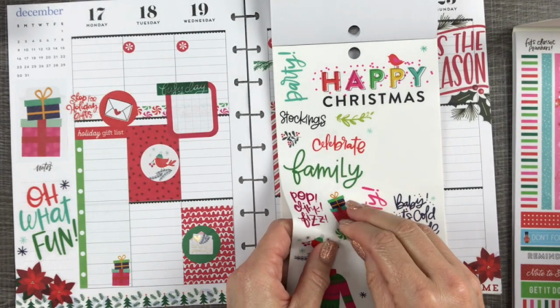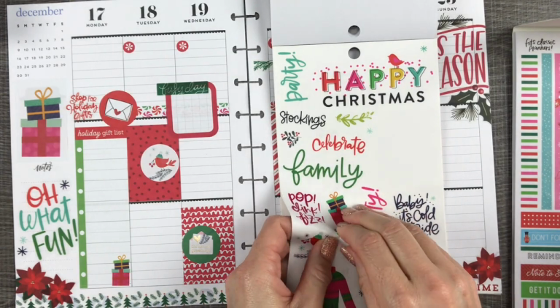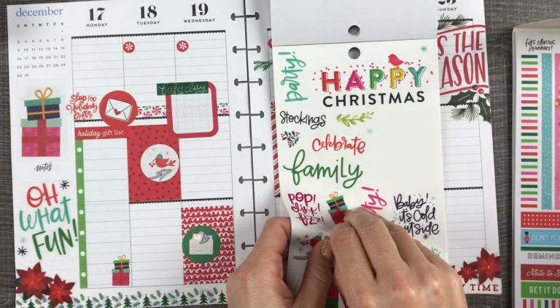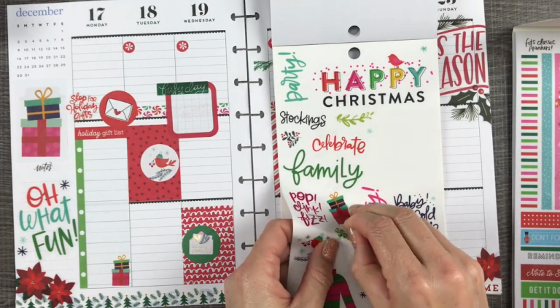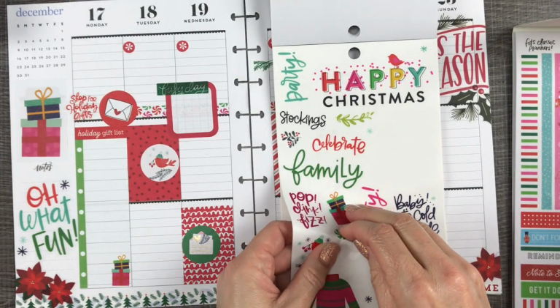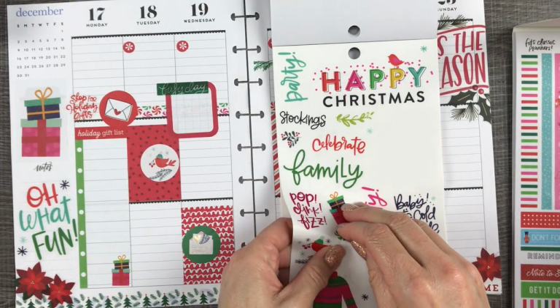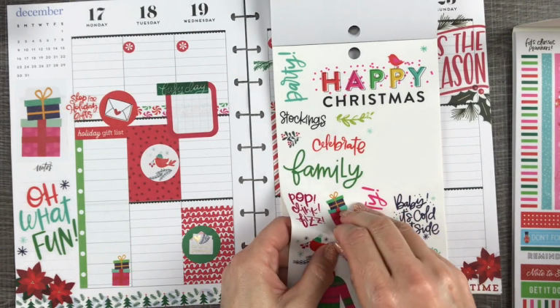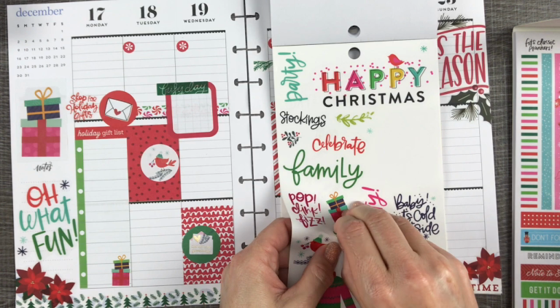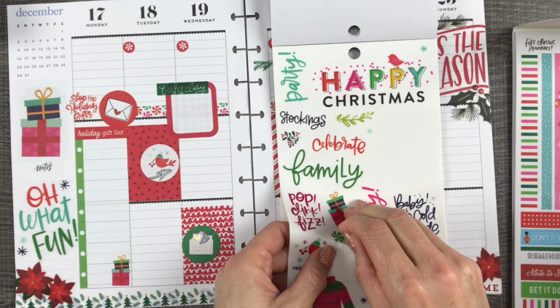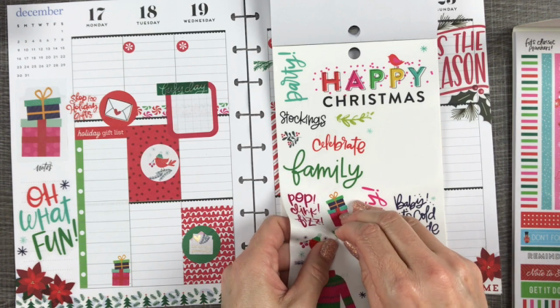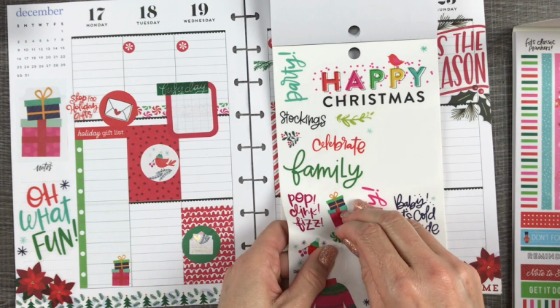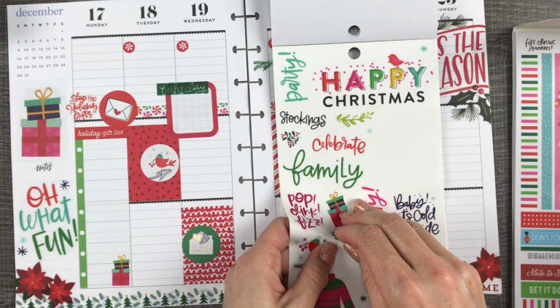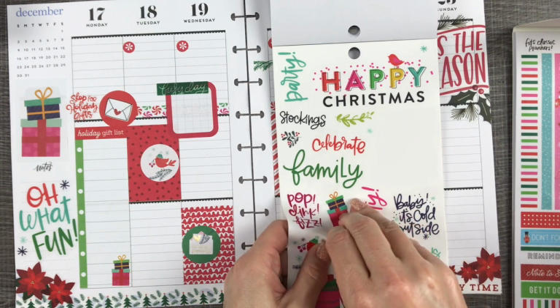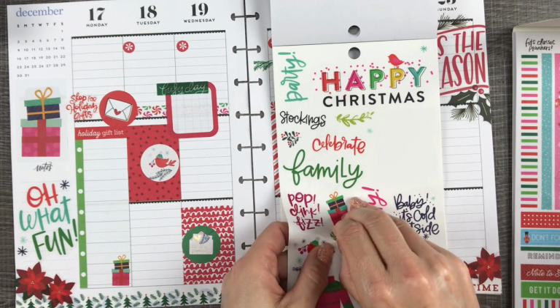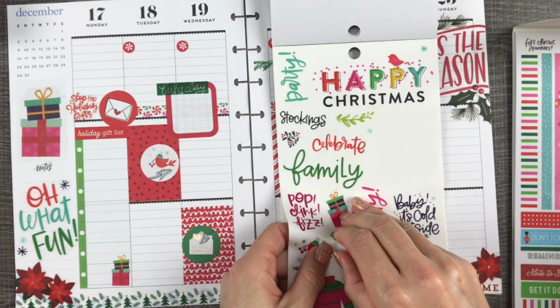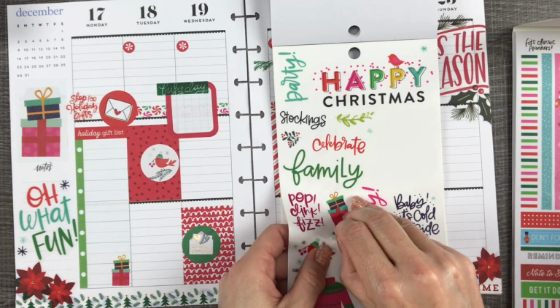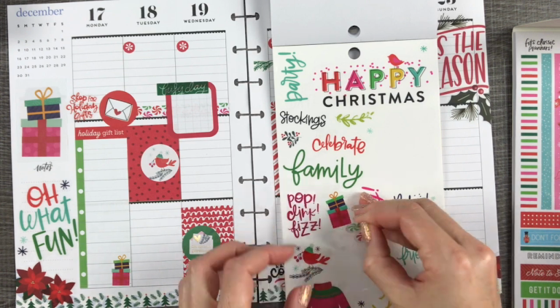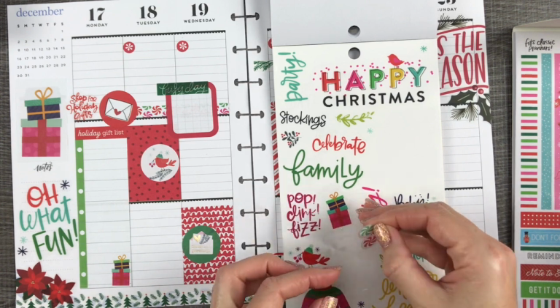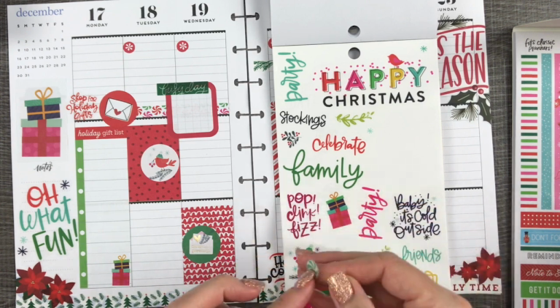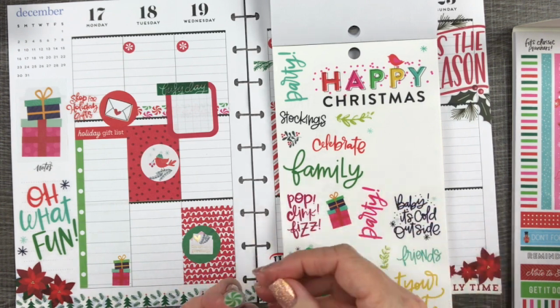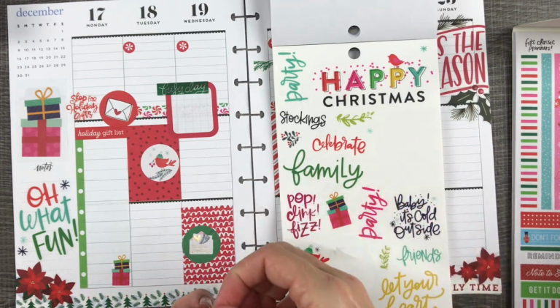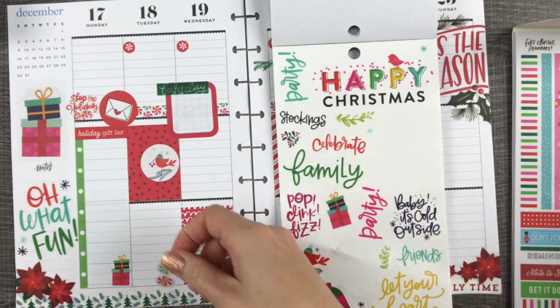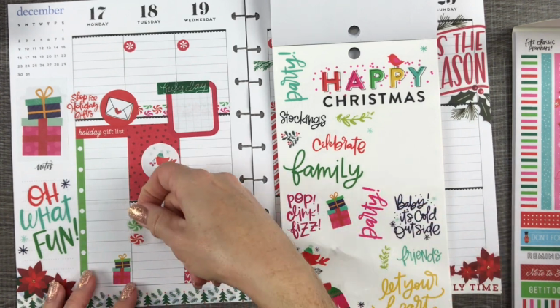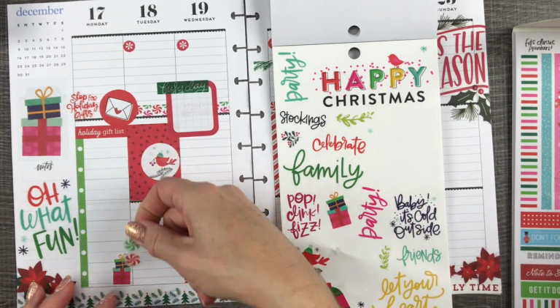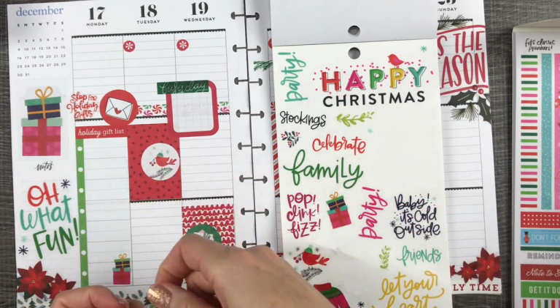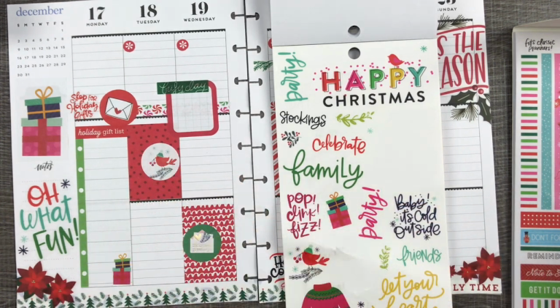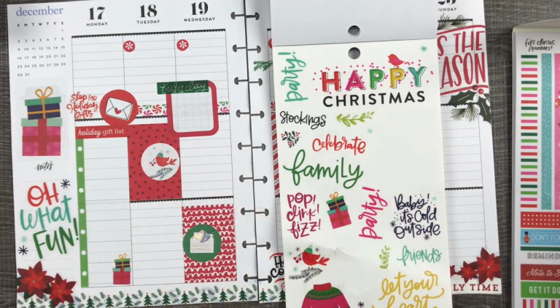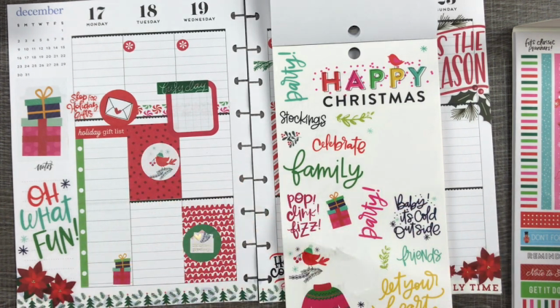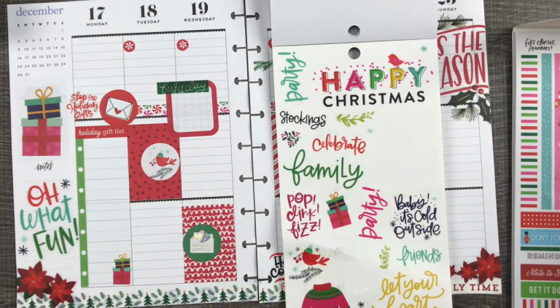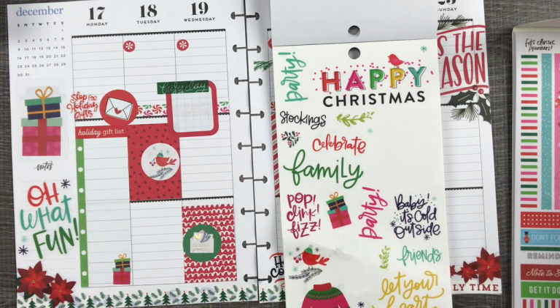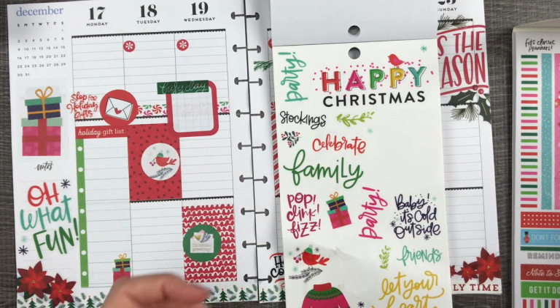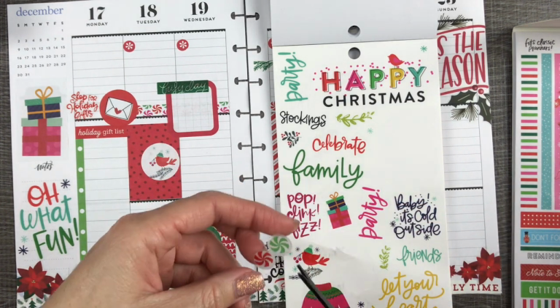I found these round peppermint candies stickers, but there were two on a sticker, so I just cut those in half to make them into bullet points.